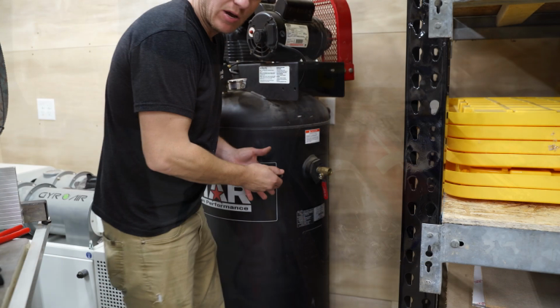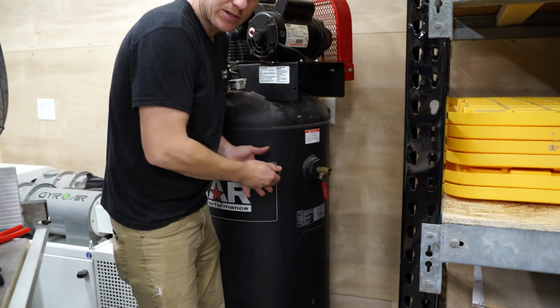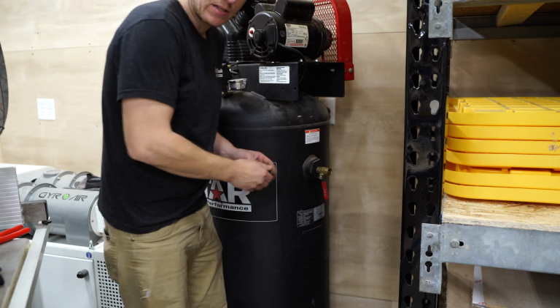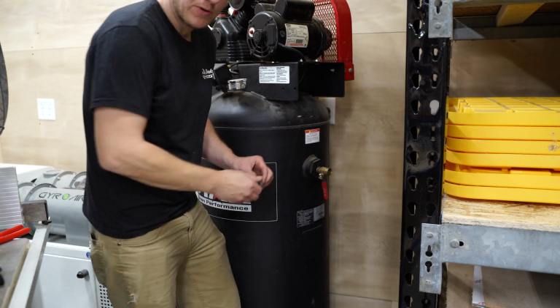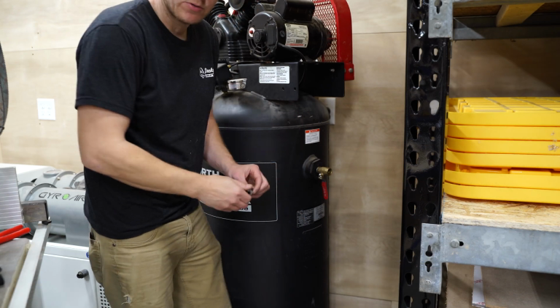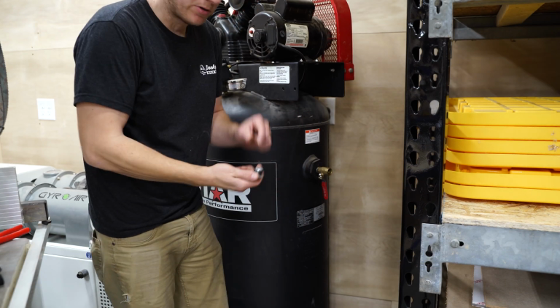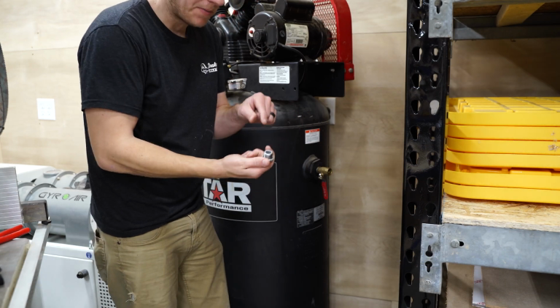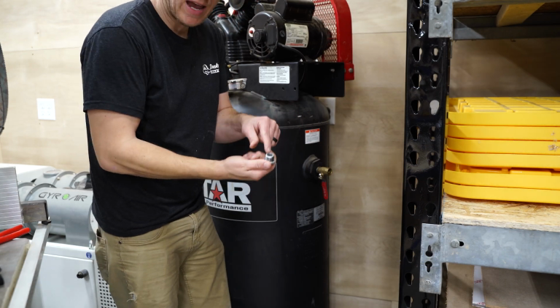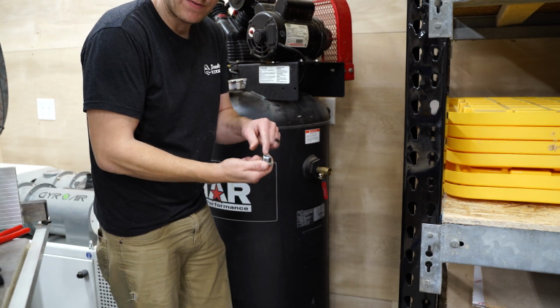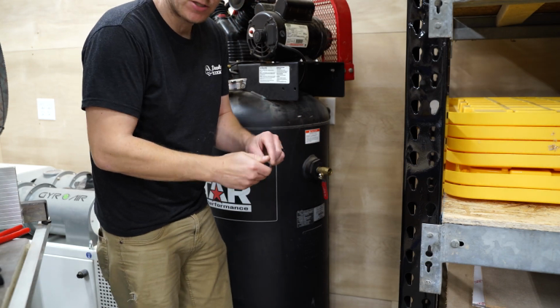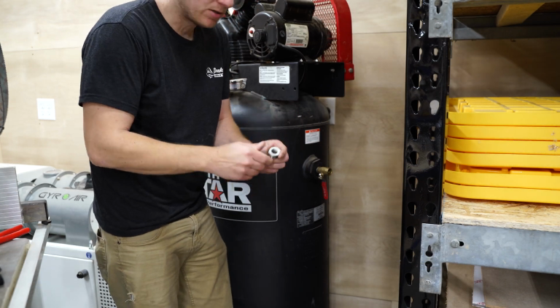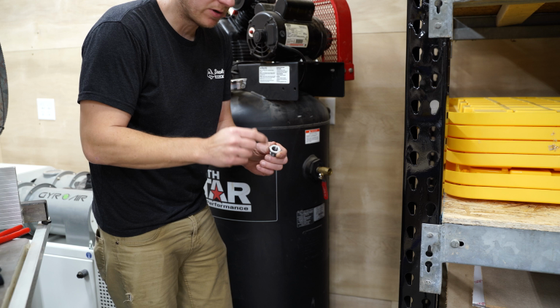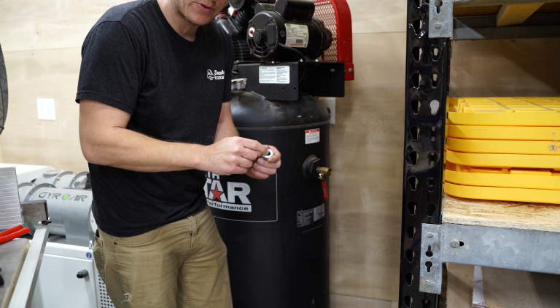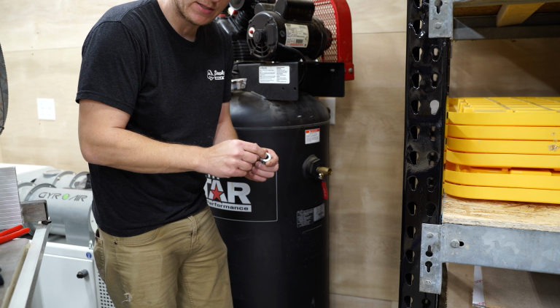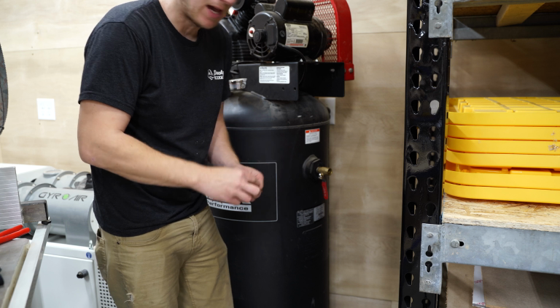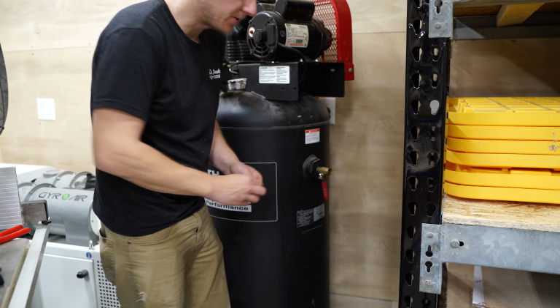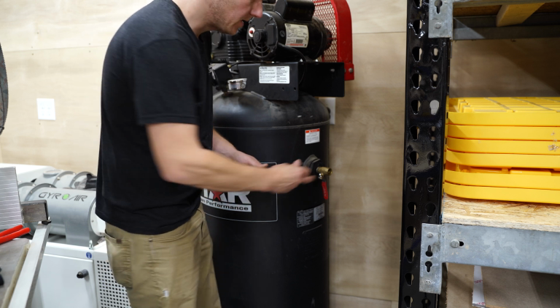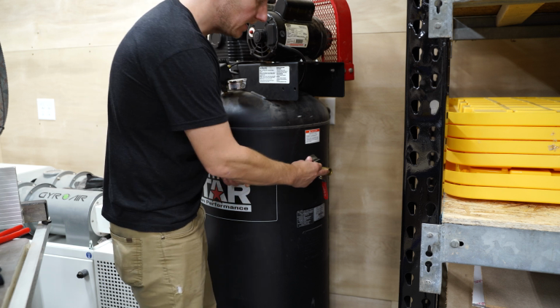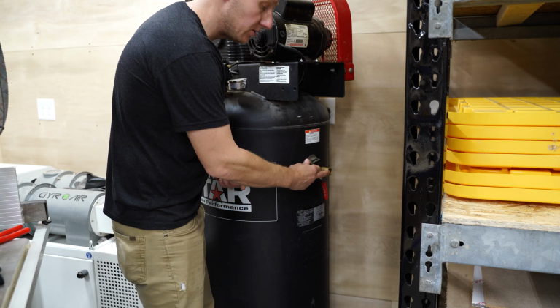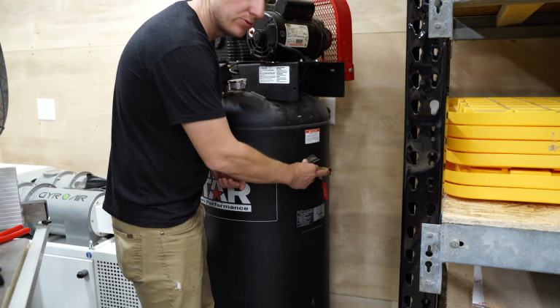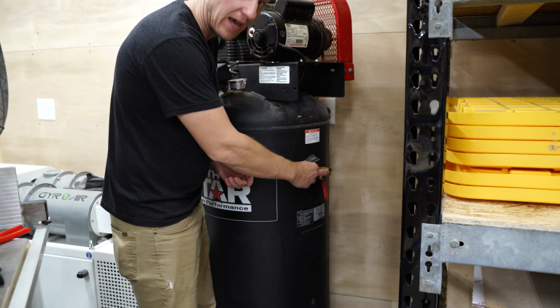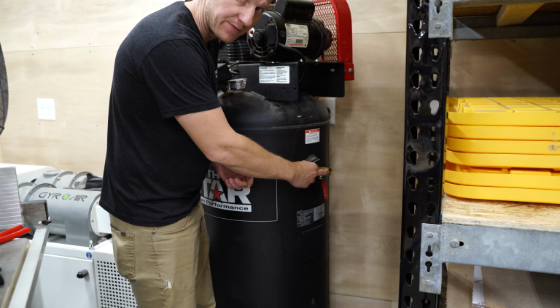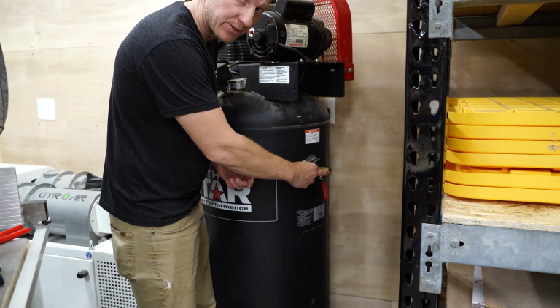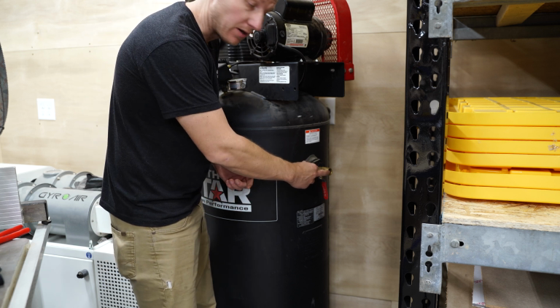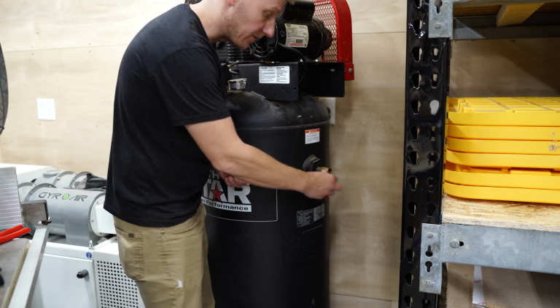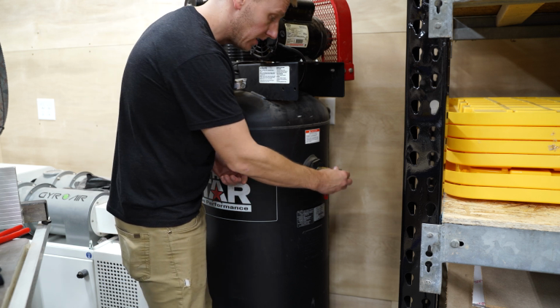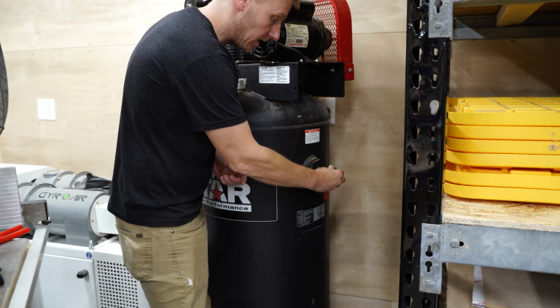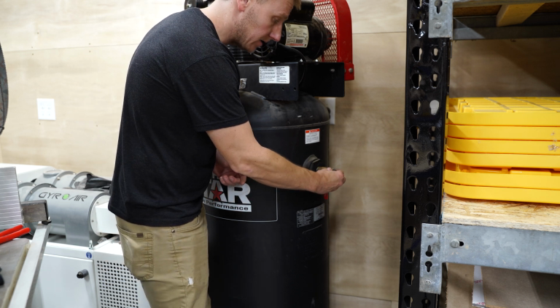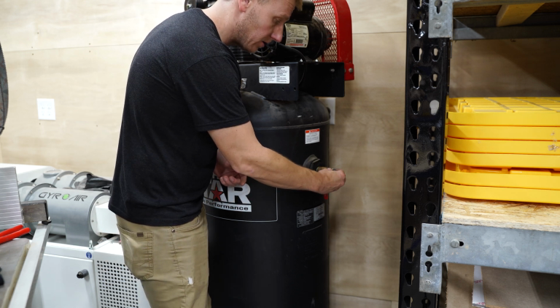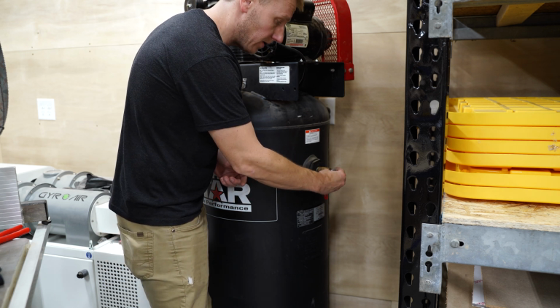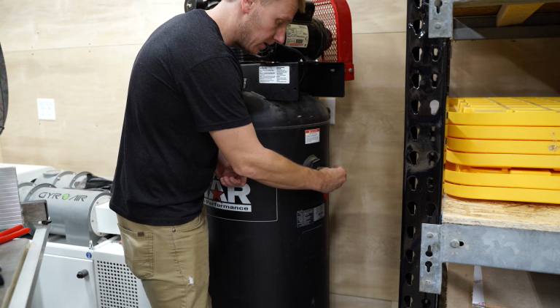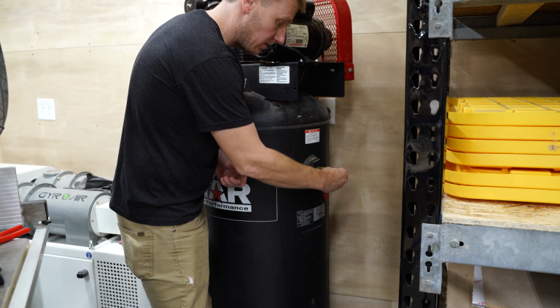Now we're actually at the compressor. We're going to hook up our half-inch to three-eighths adapter into the half-inch shutoff, and that's going to go right in here.